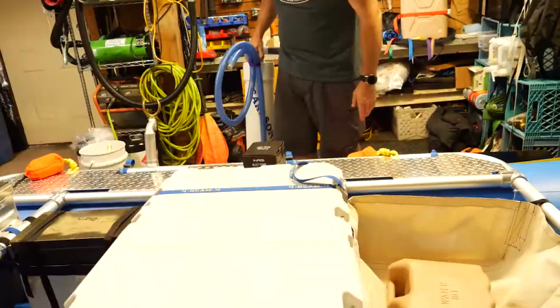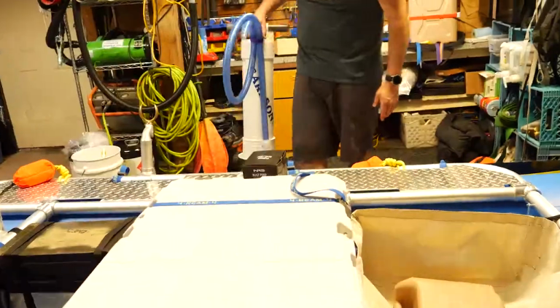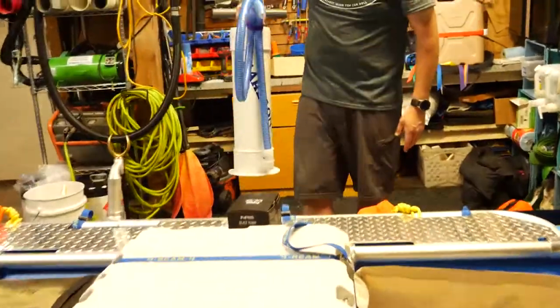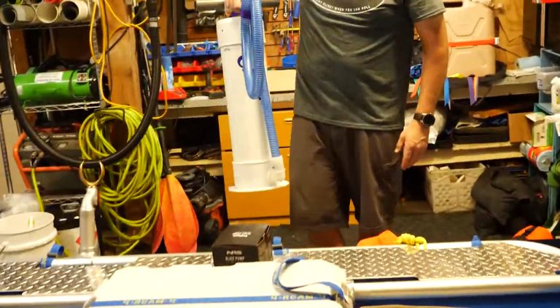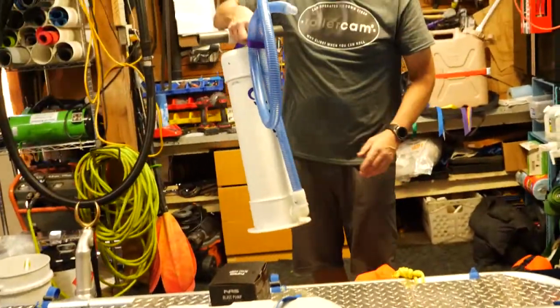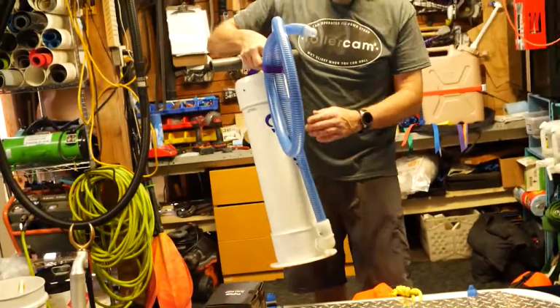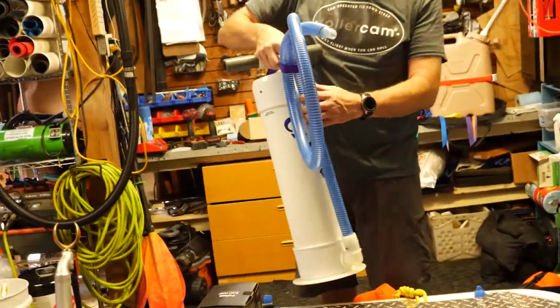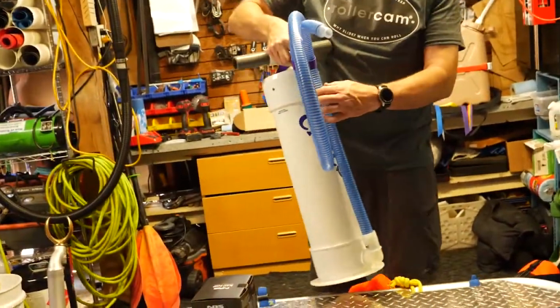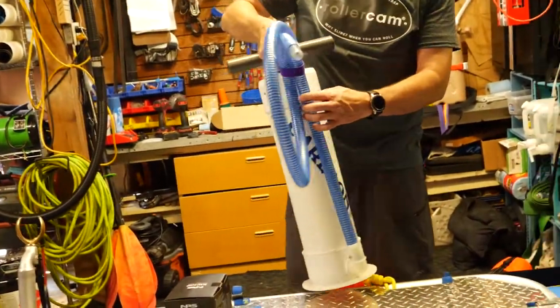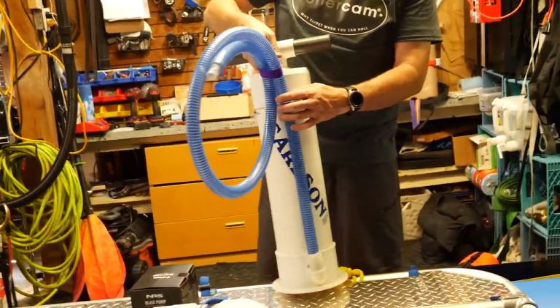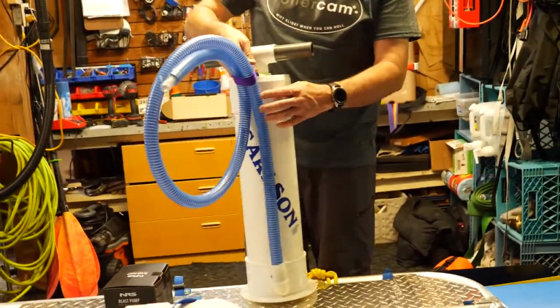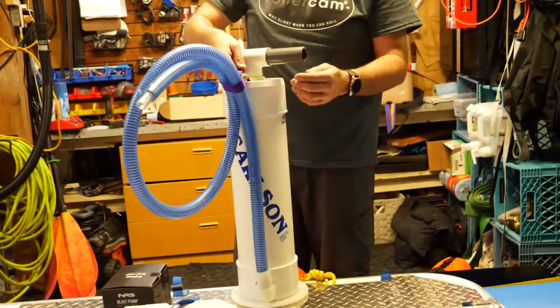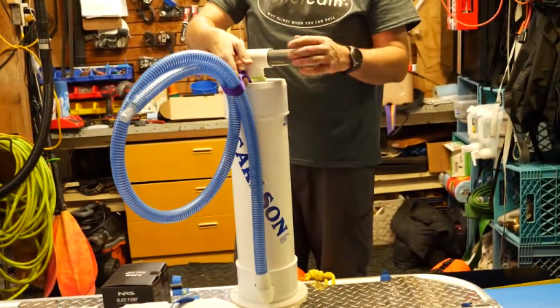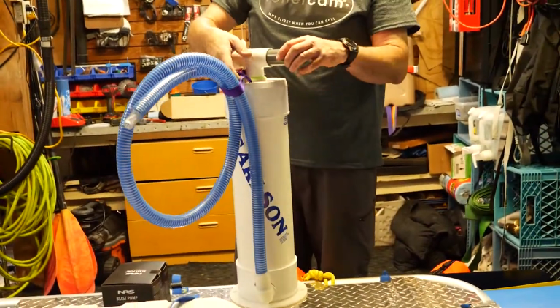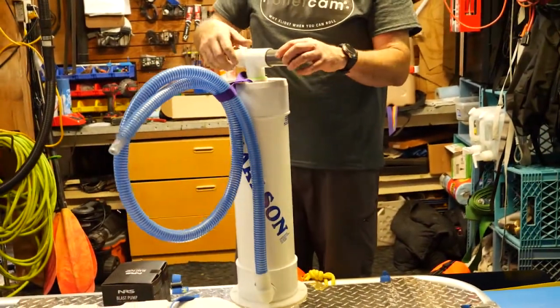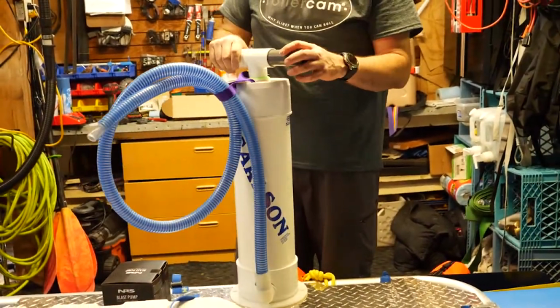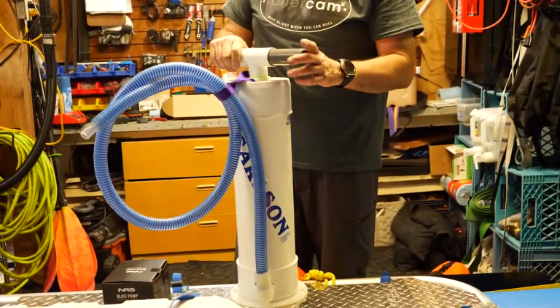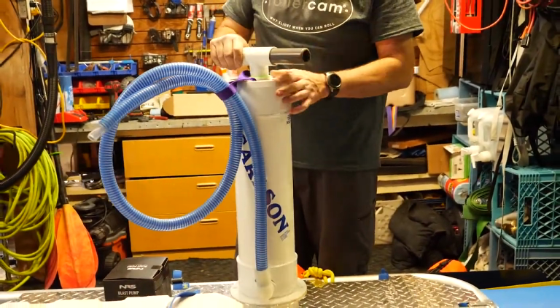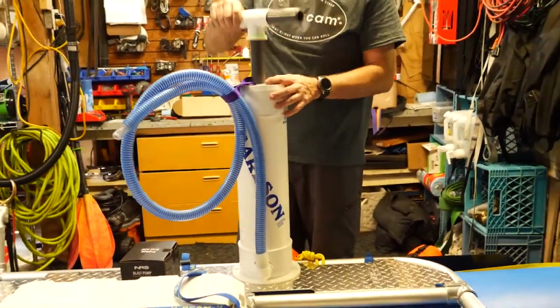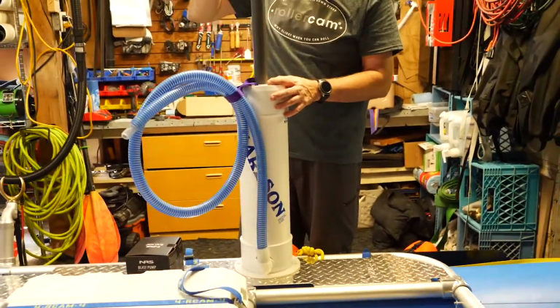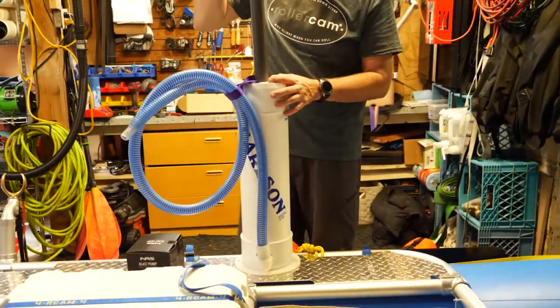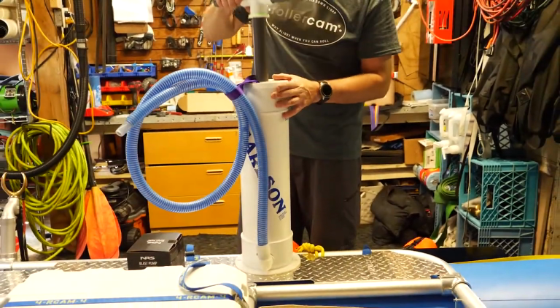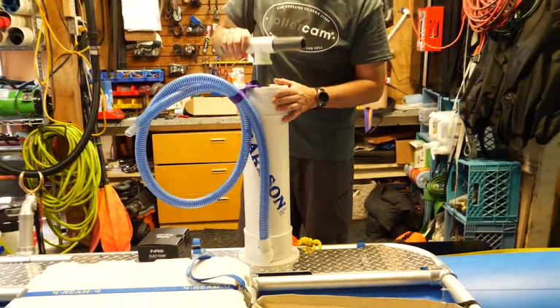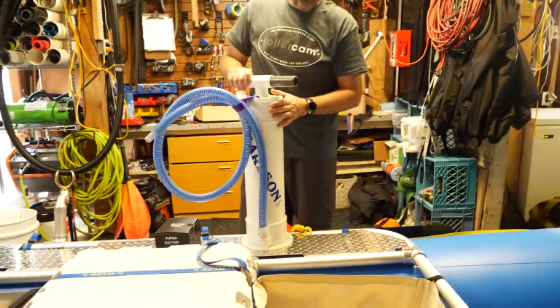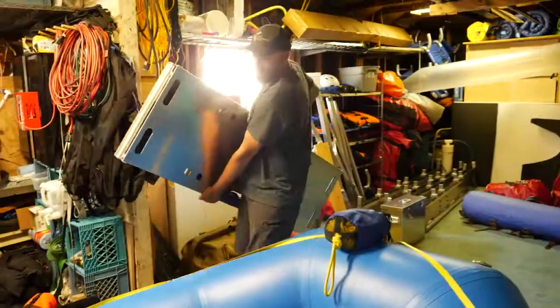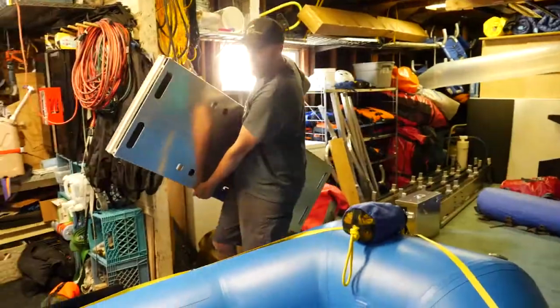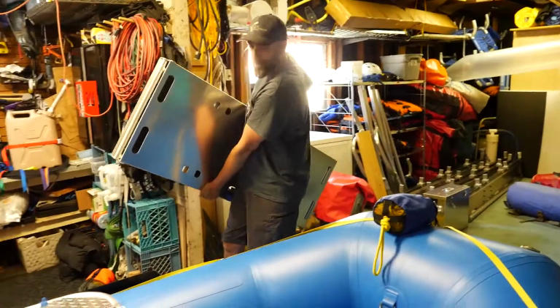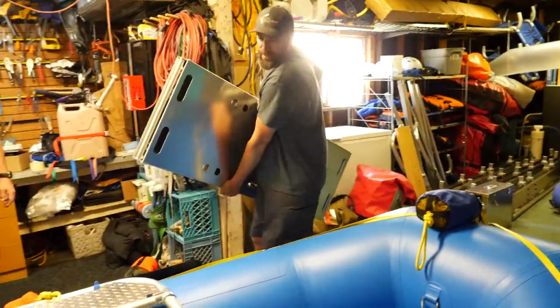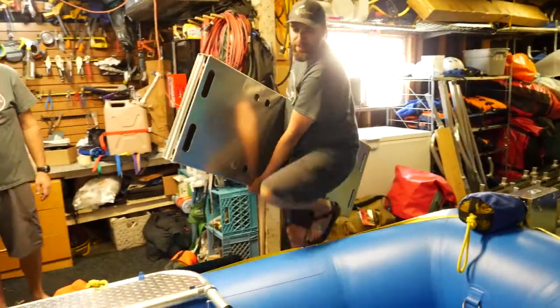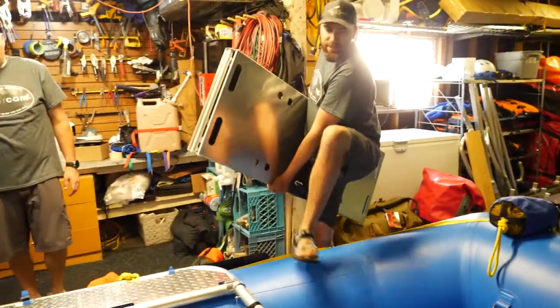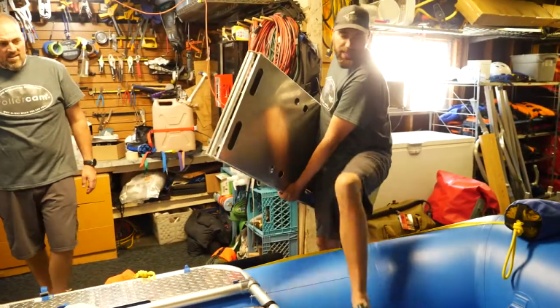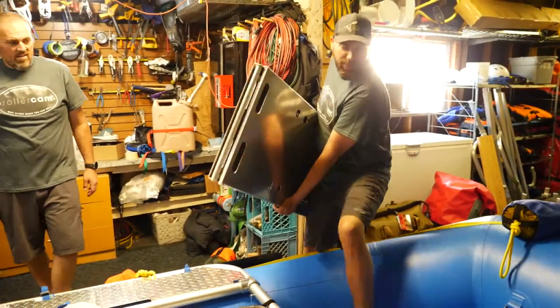To top it off, here is a Carlson six-inch barrel pump. And we've got a nesting table.